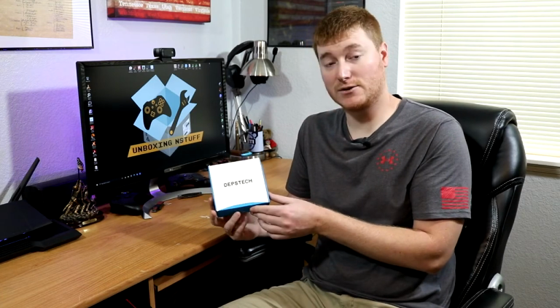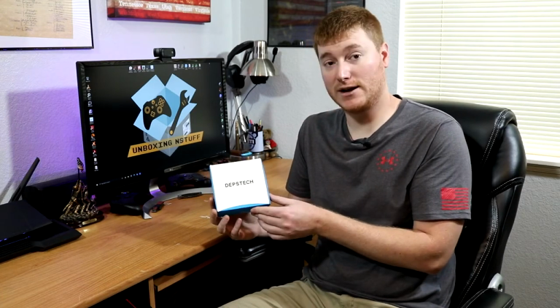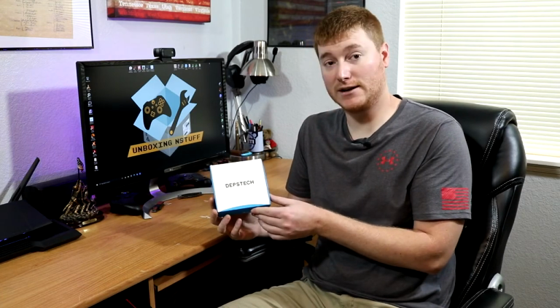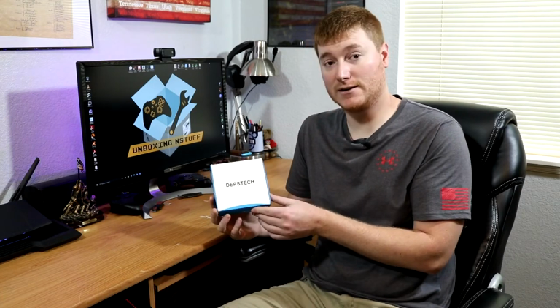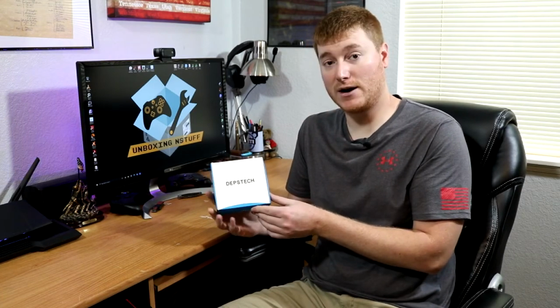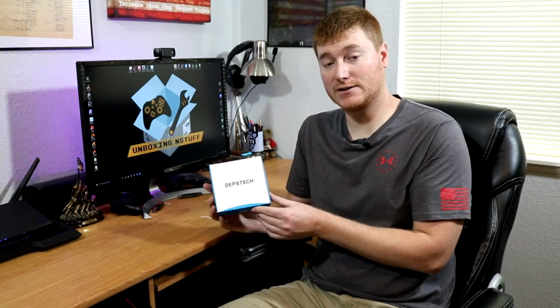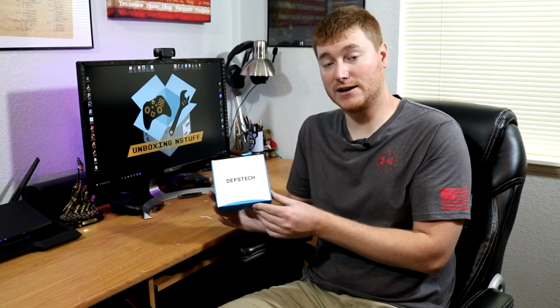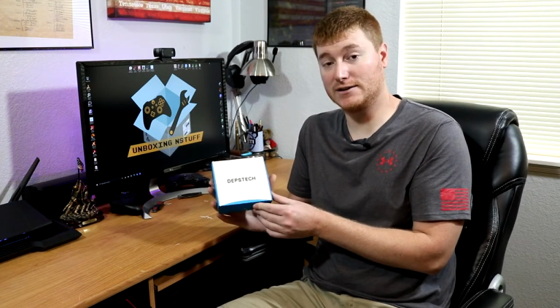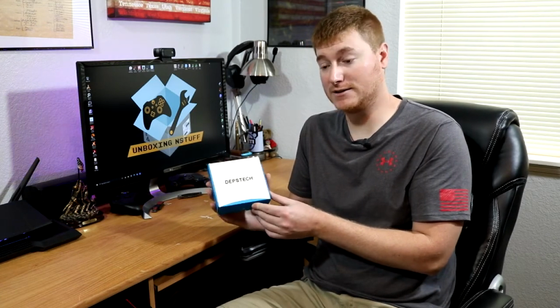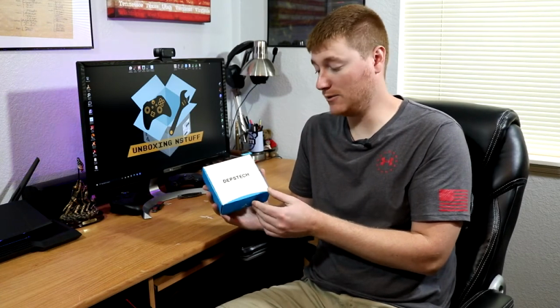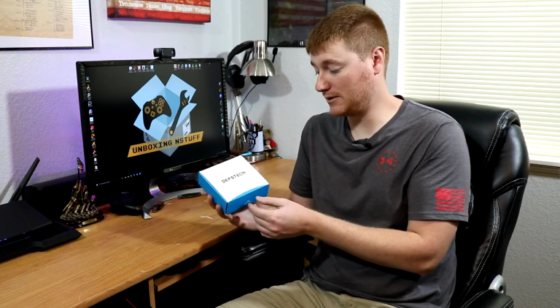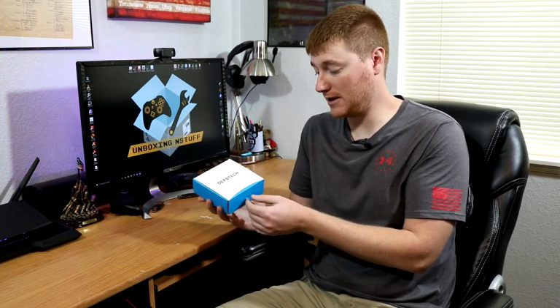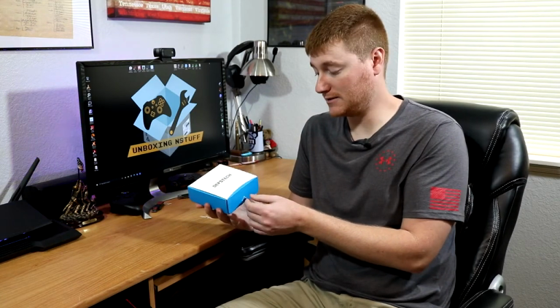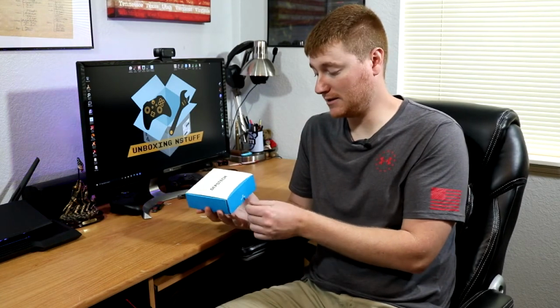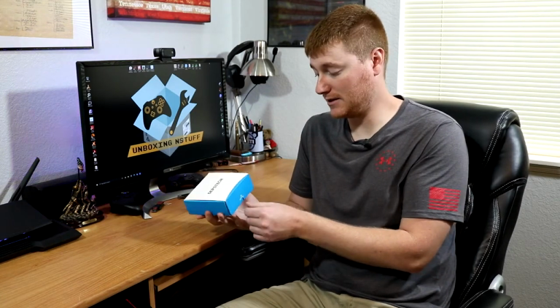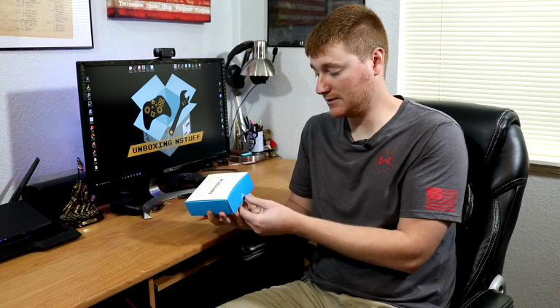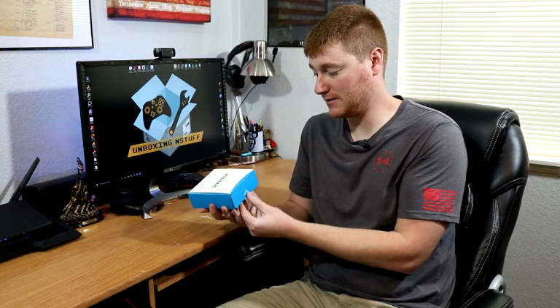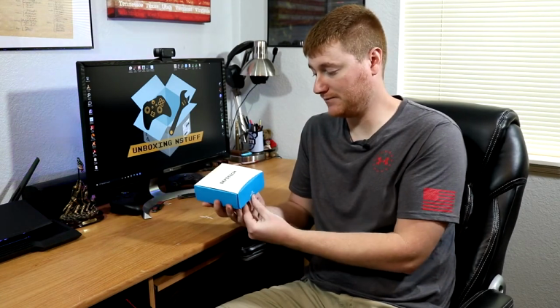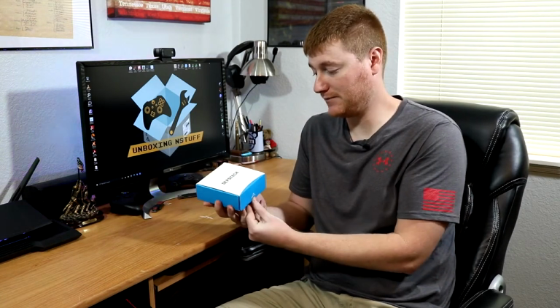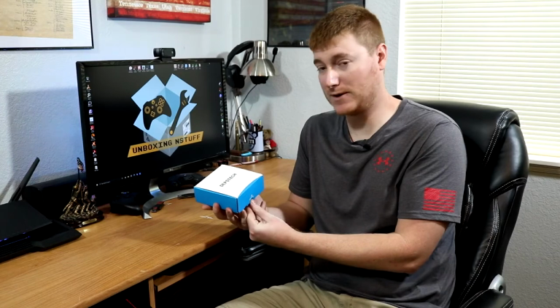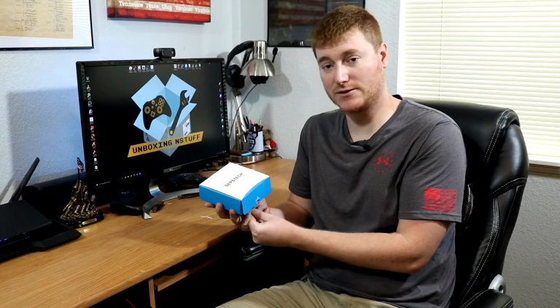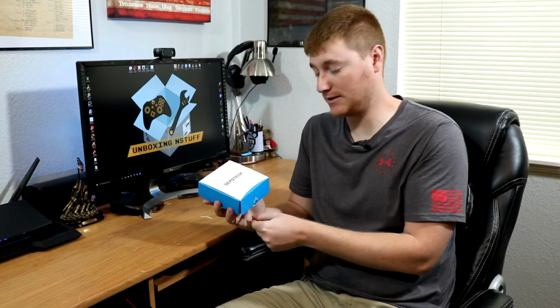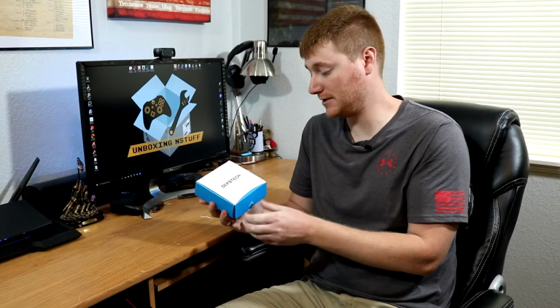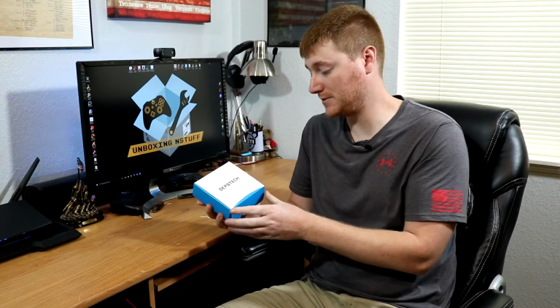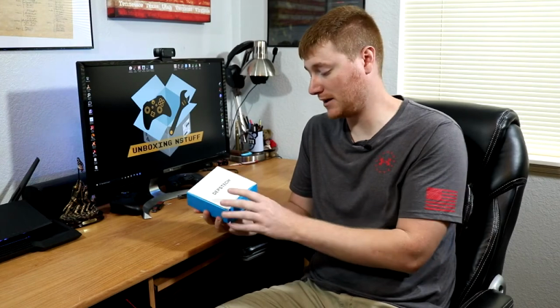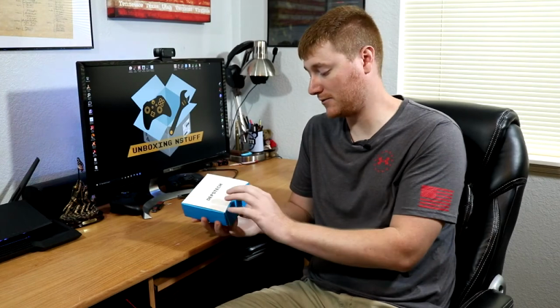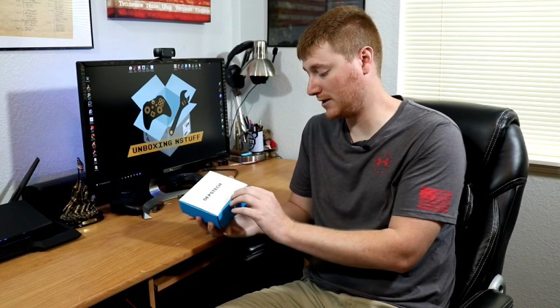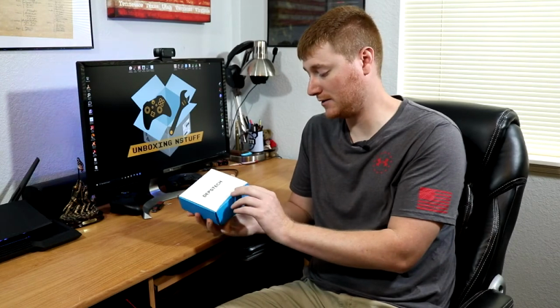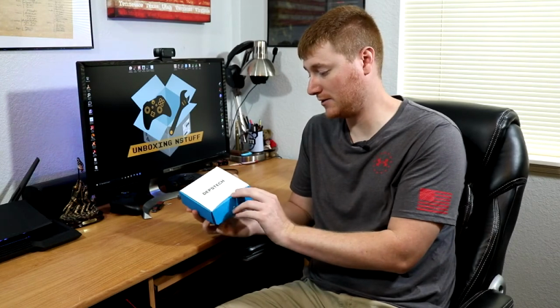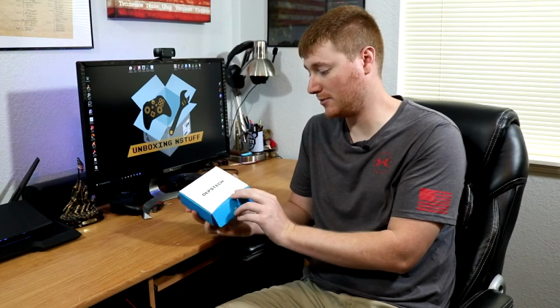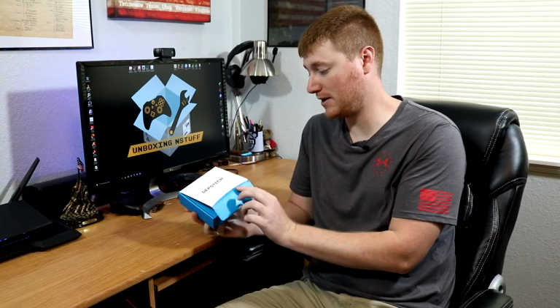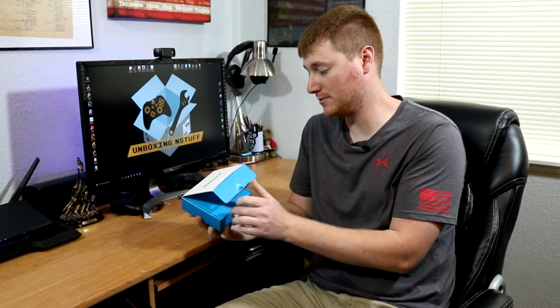Let's go ahead and get into this box and see what they sent us. Special thanks to Depstech for making this video possible.